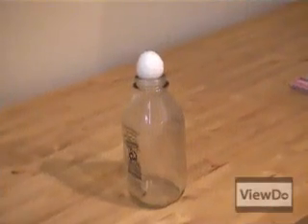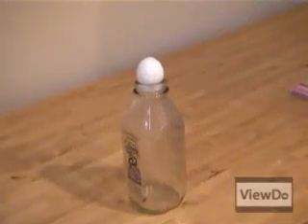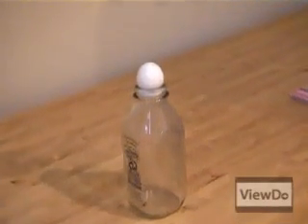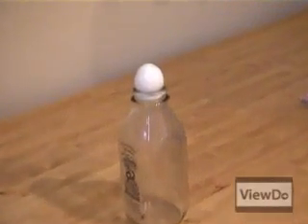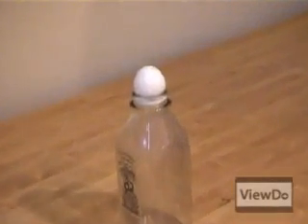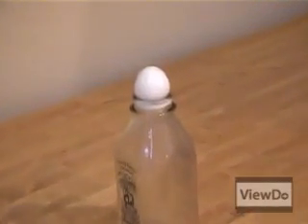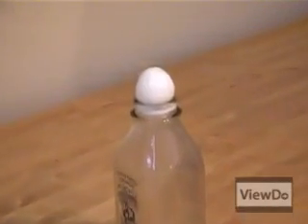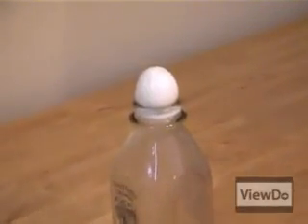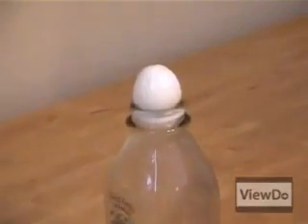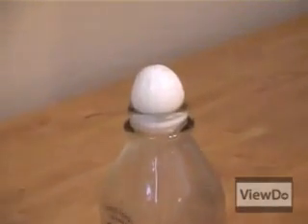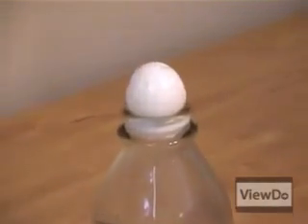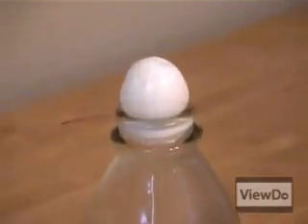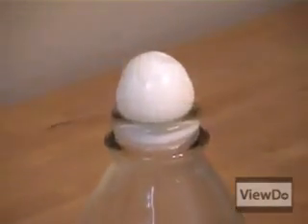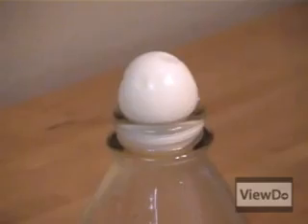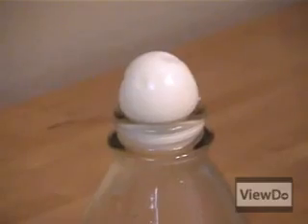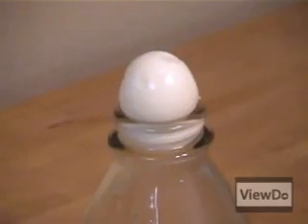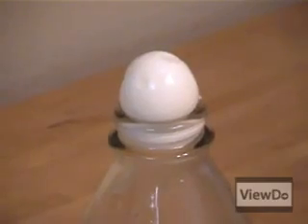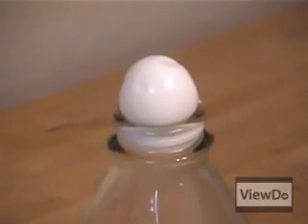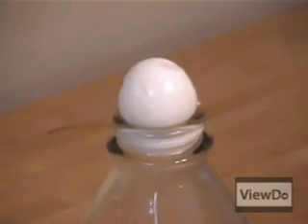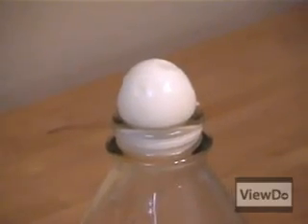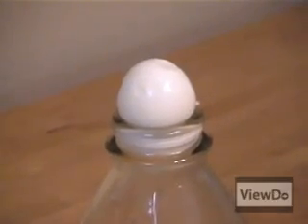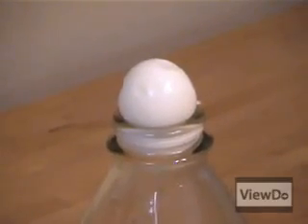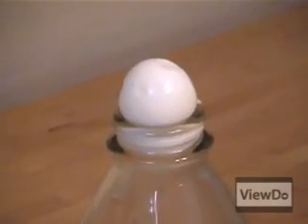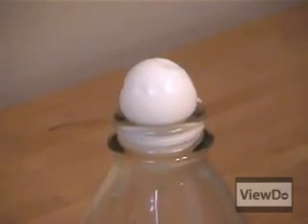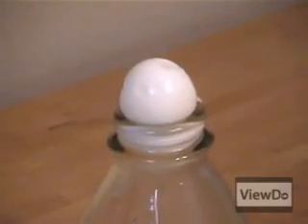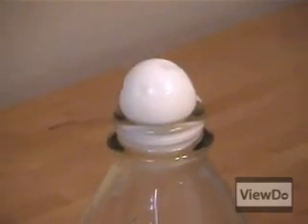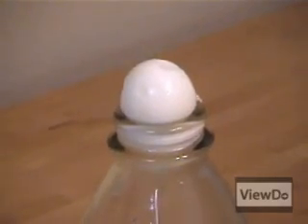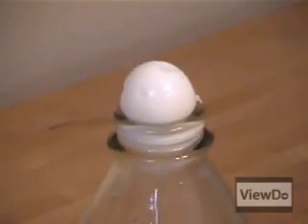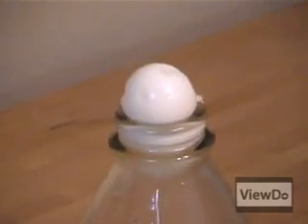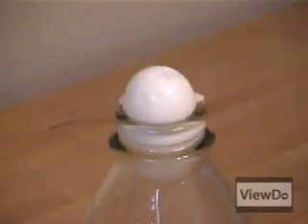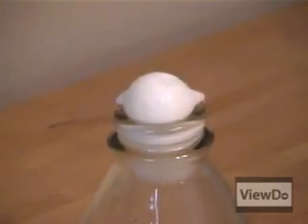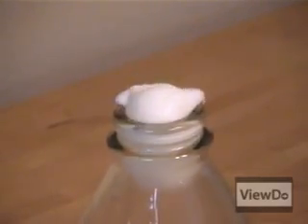On the first attempt, since there was less flame, the air didn't expand as much and the vacuum wasn't as strong, which is why the egg didn't get pulled all the way in.